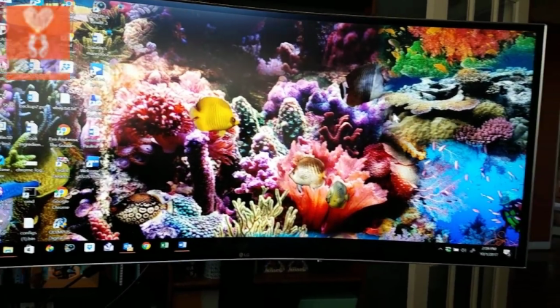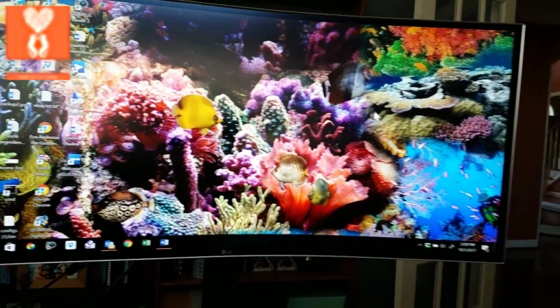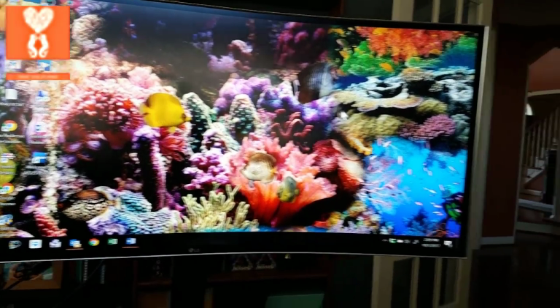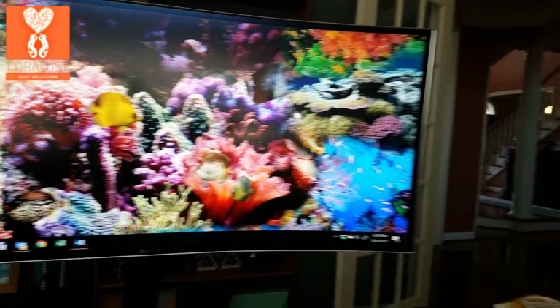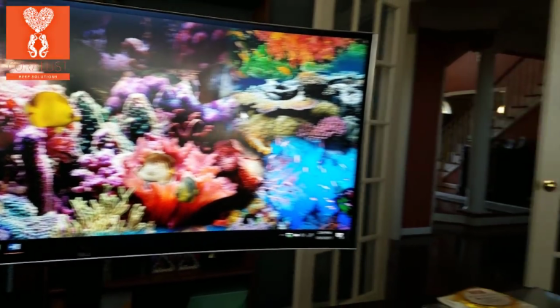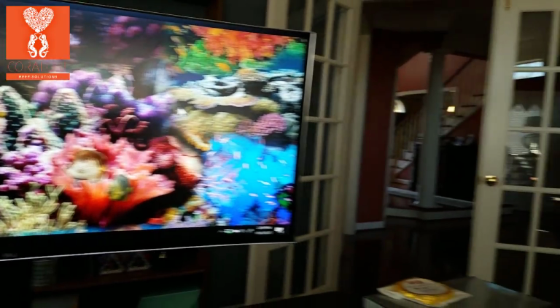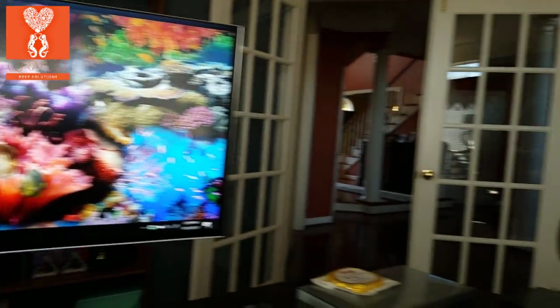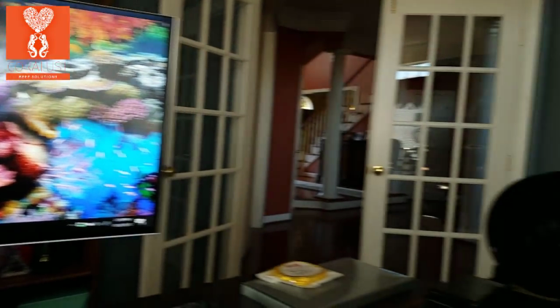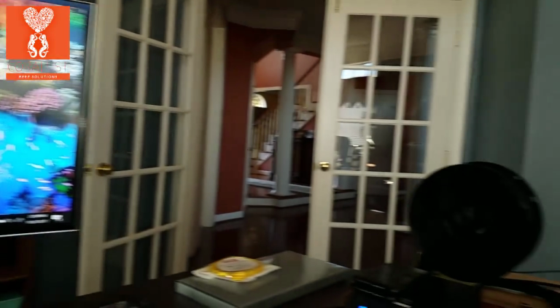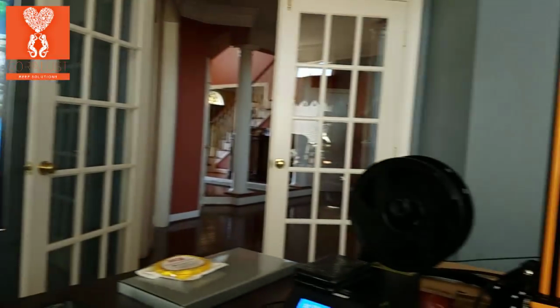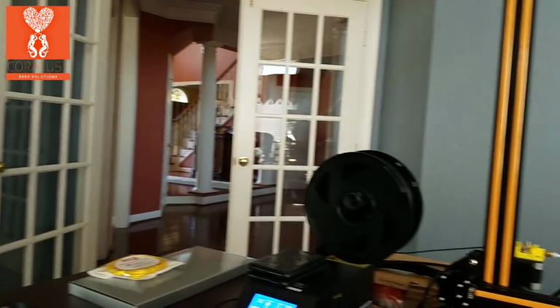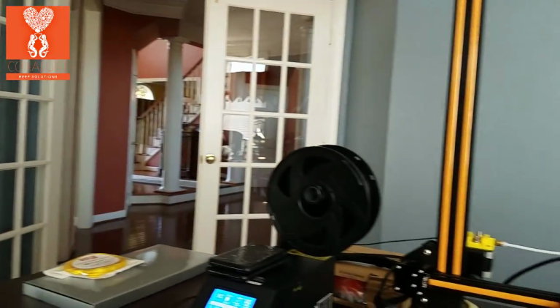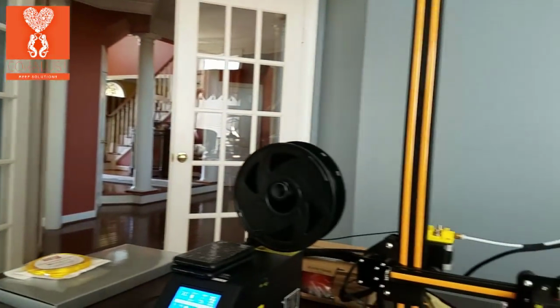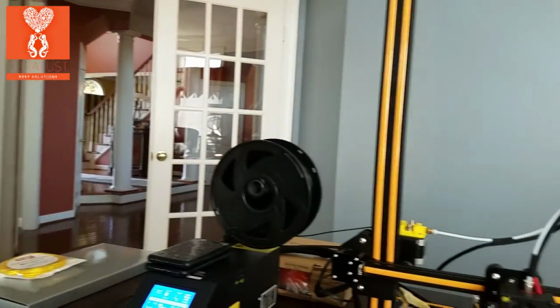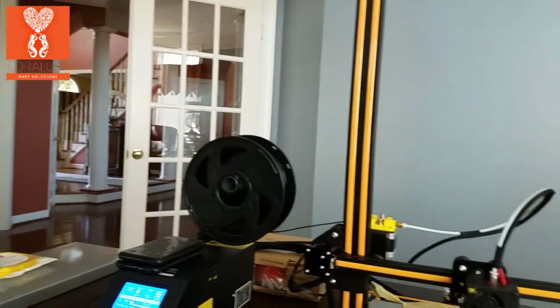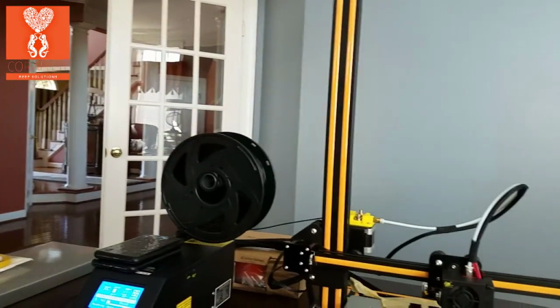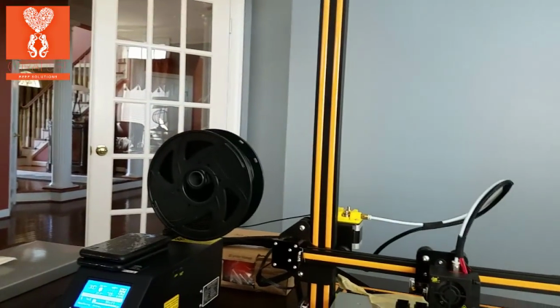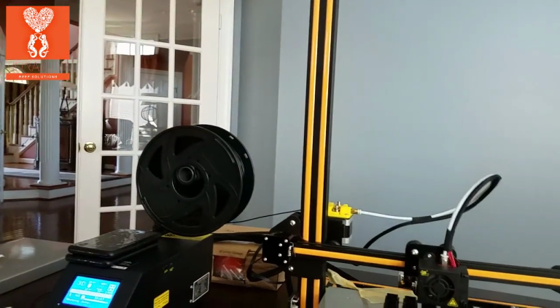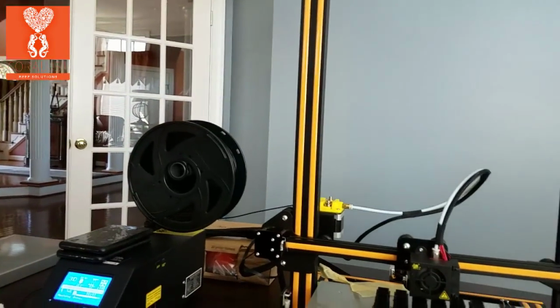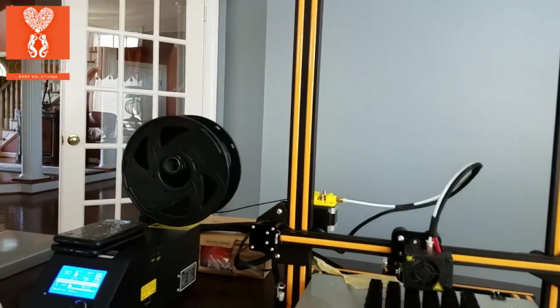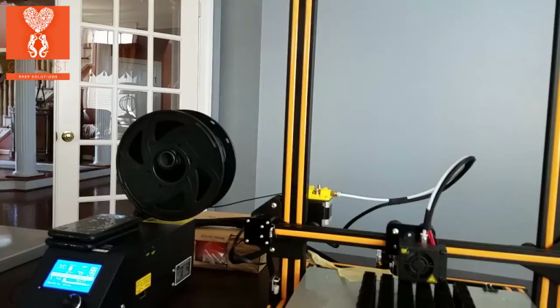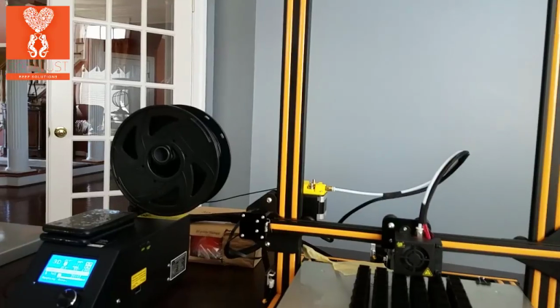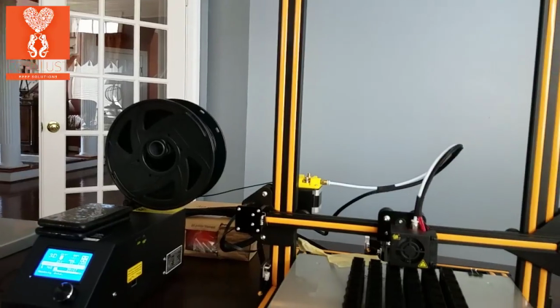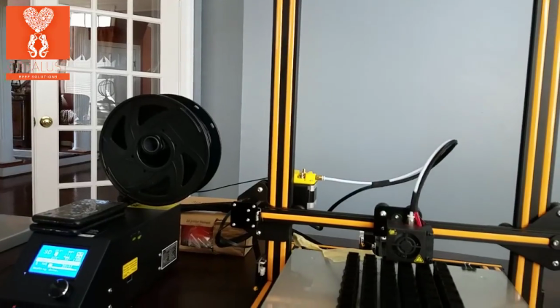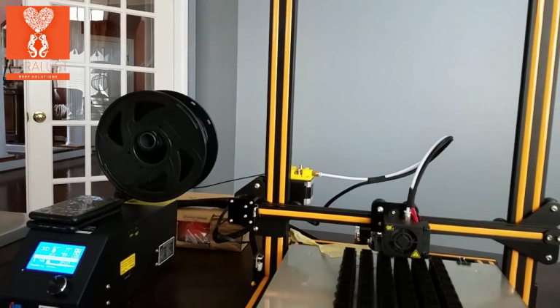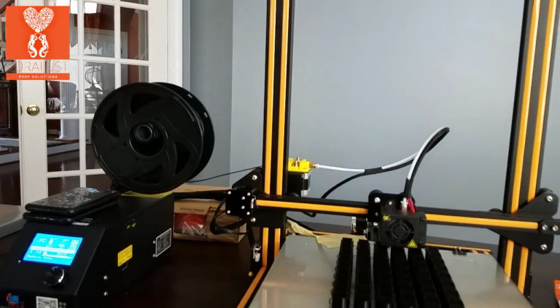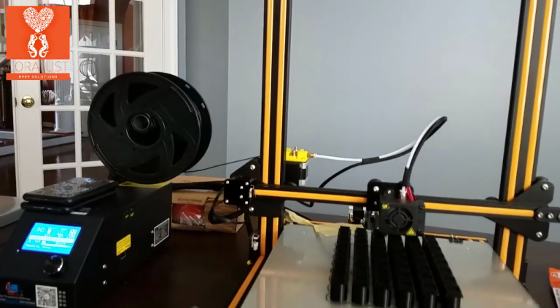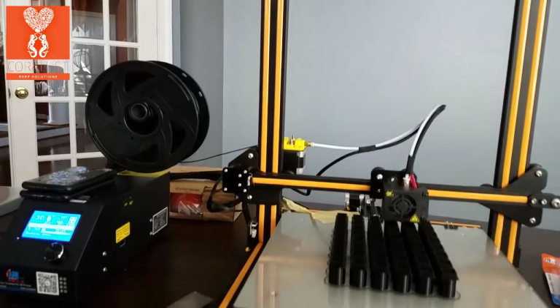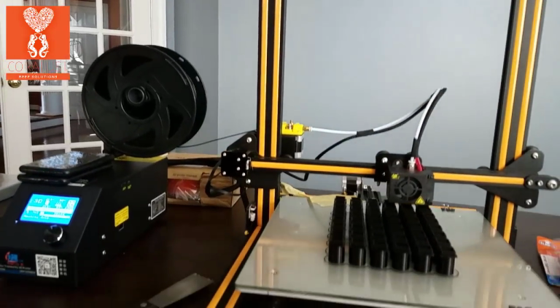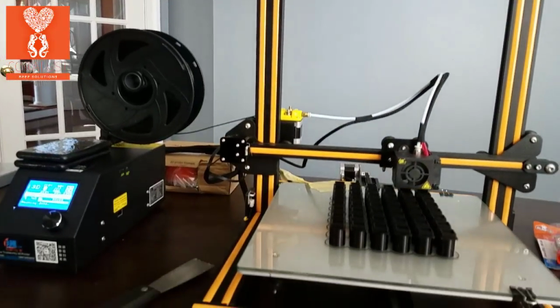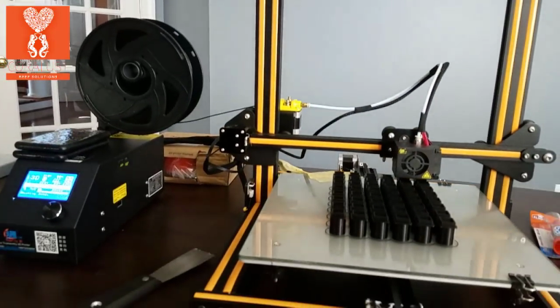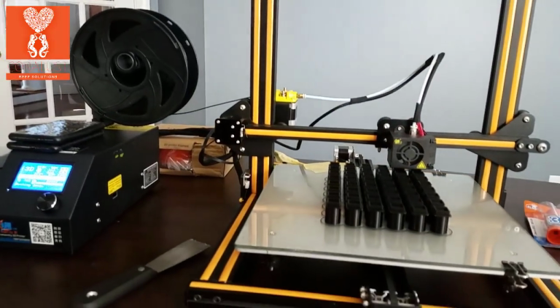Good morning Reapers, I'm Dan from Cordless and this is a quick update for everyone who is a regular watcher.